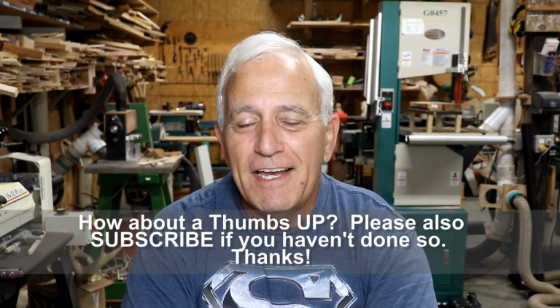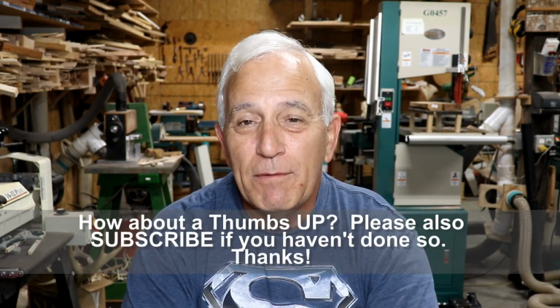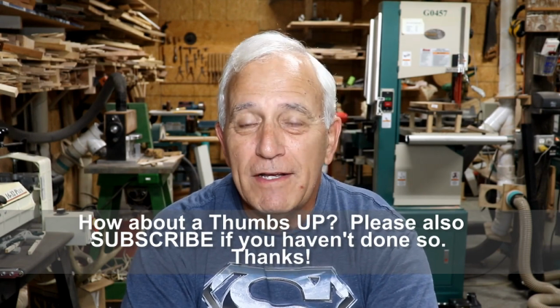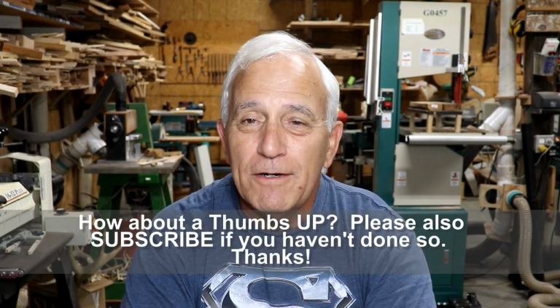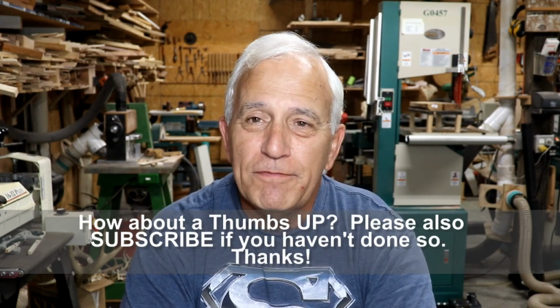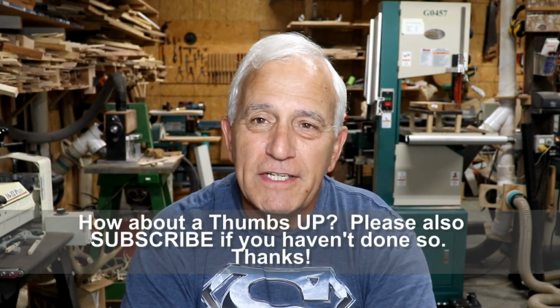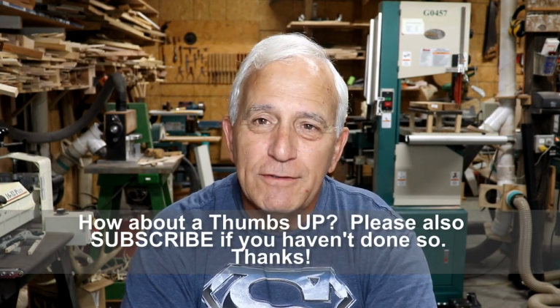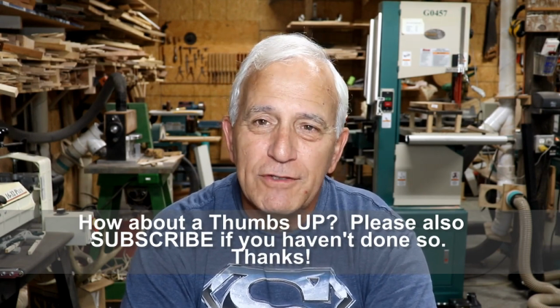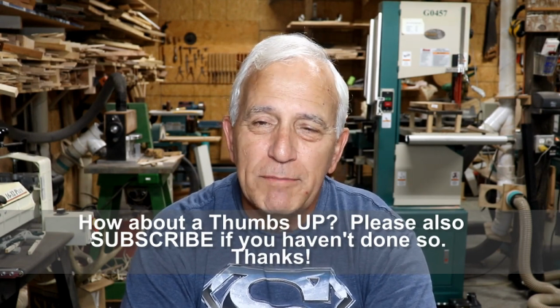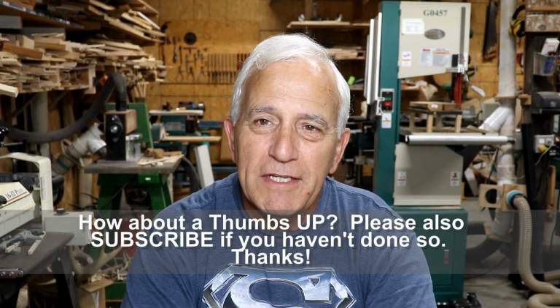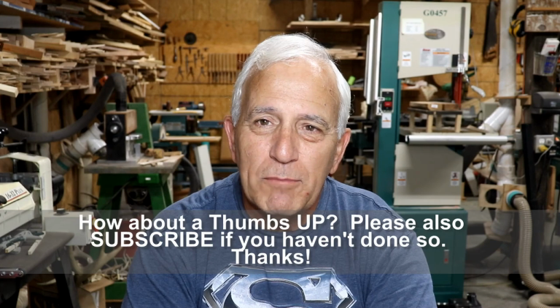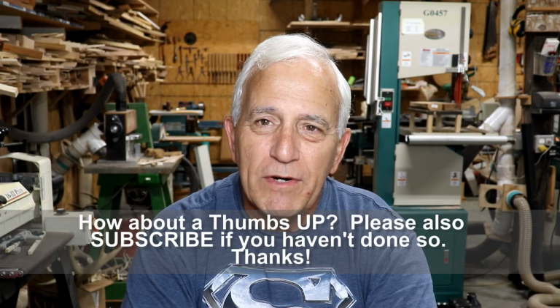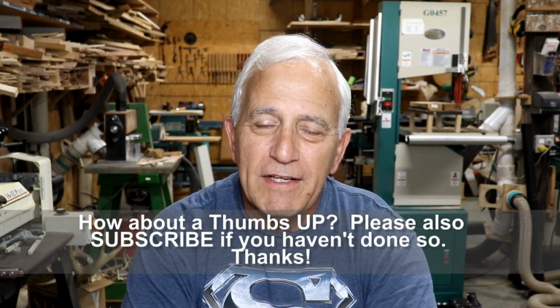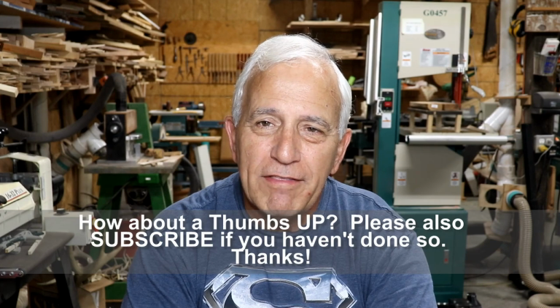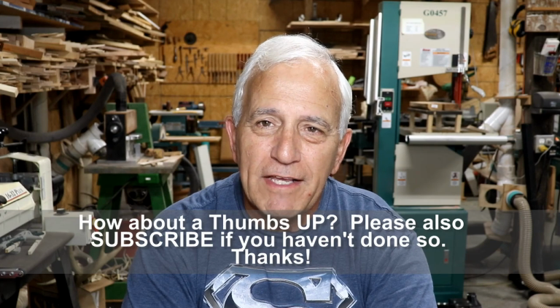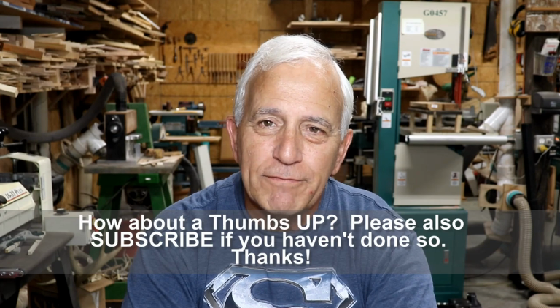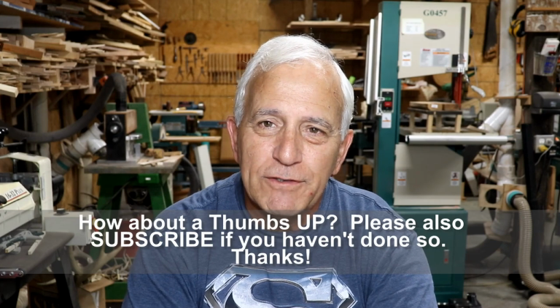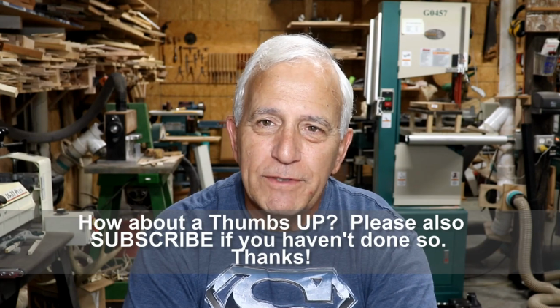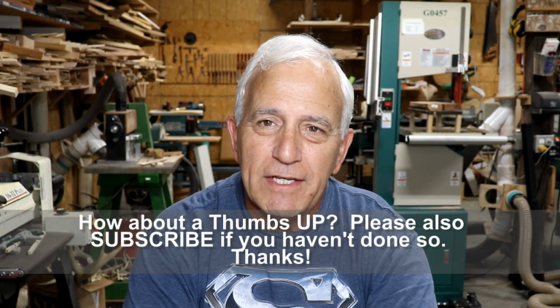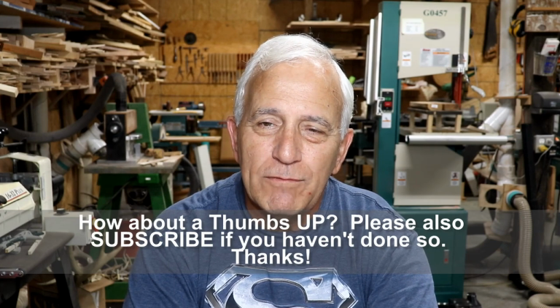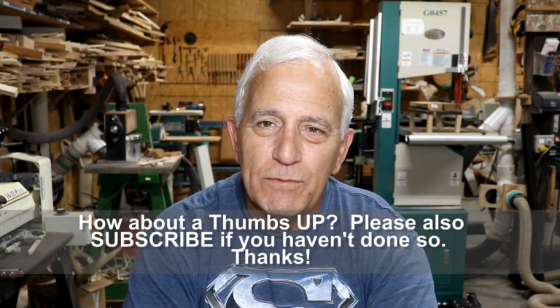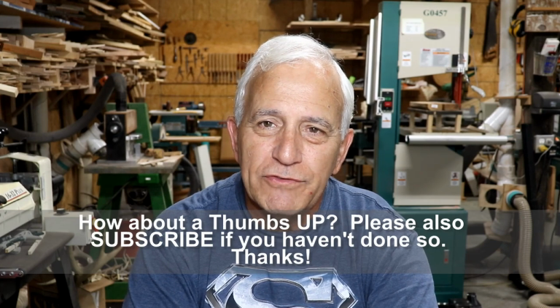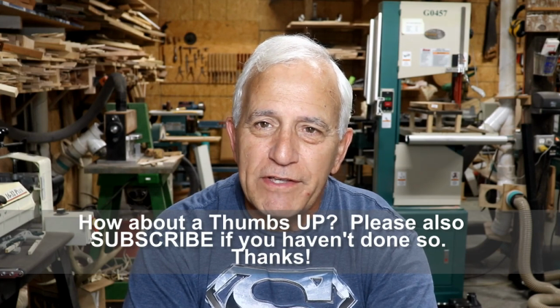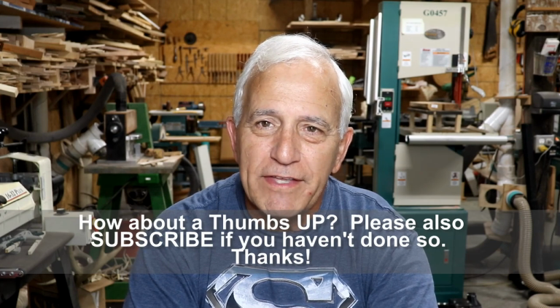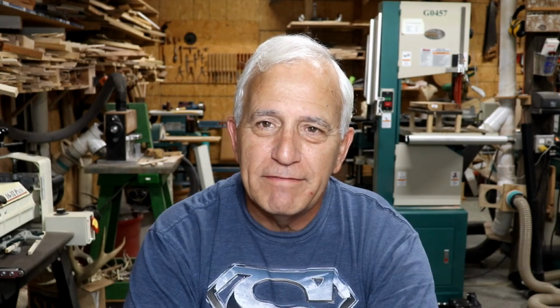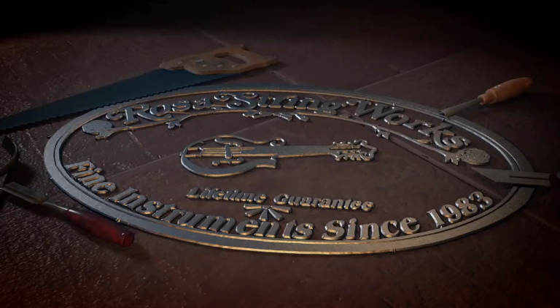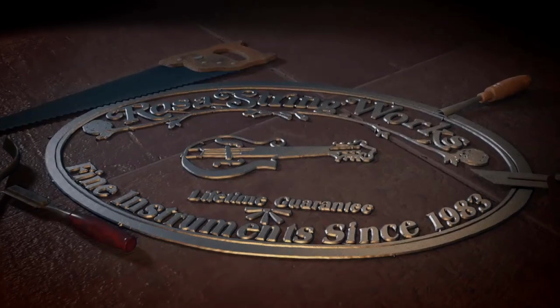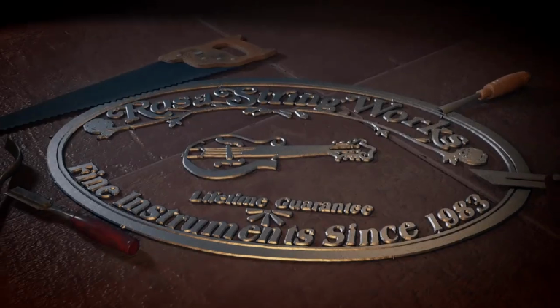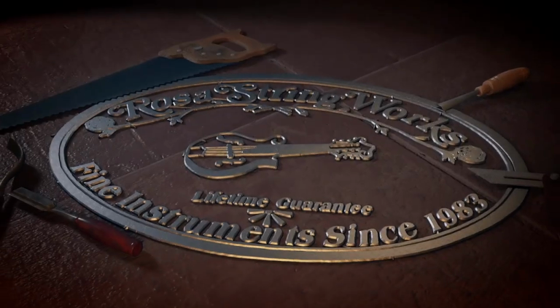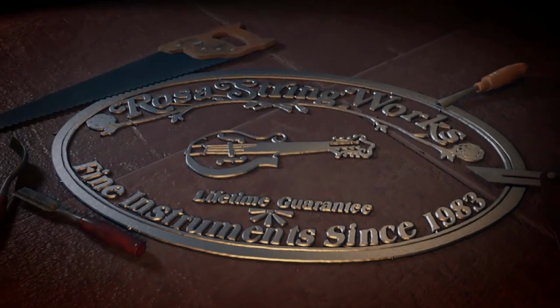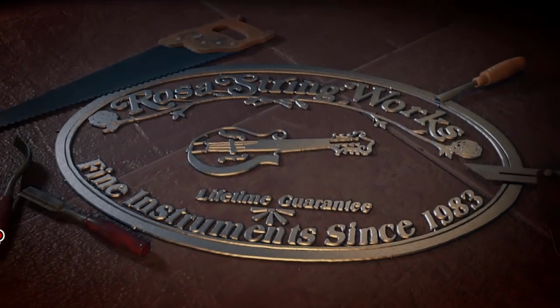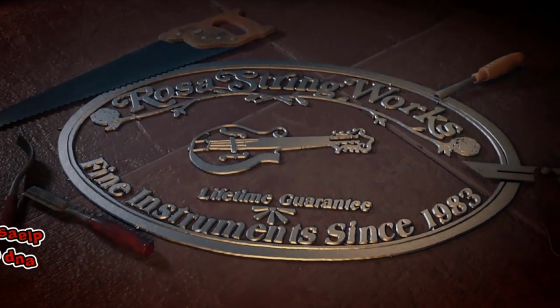Anyway, hopefully you'll join me in the morning. Thank you for tuning in. We'll see you then.